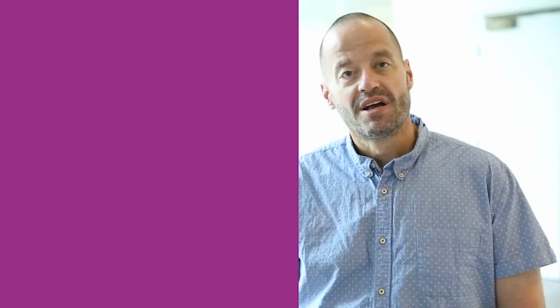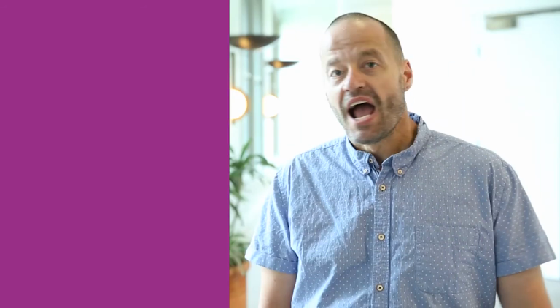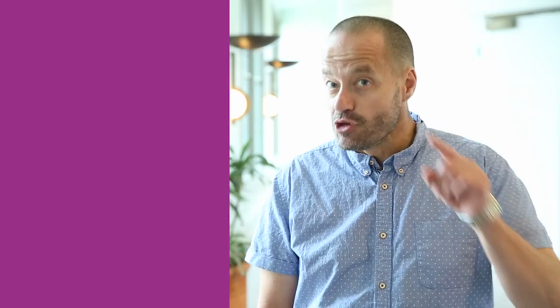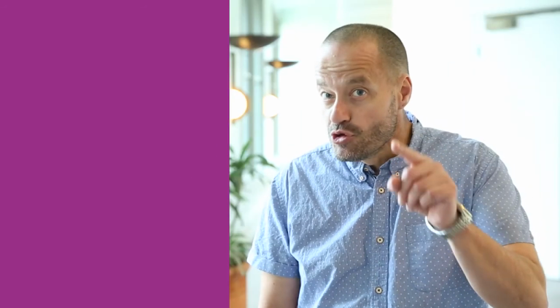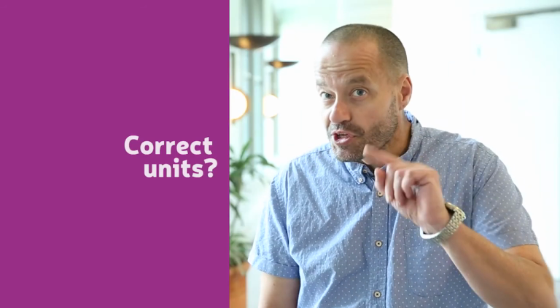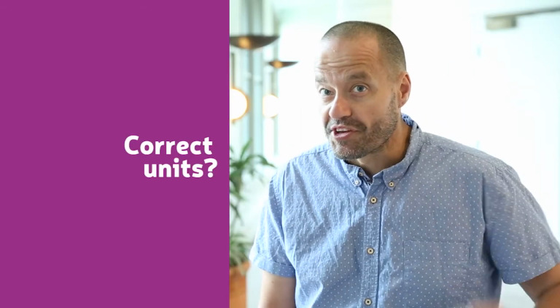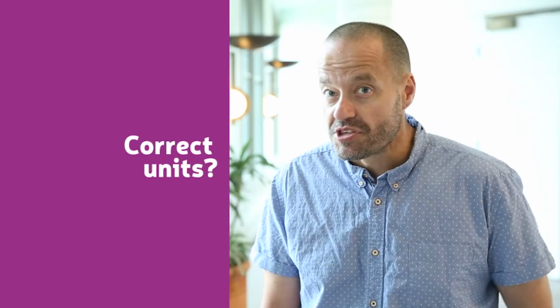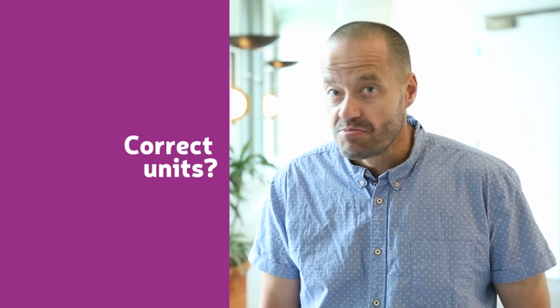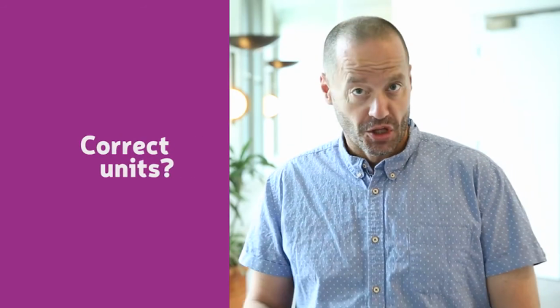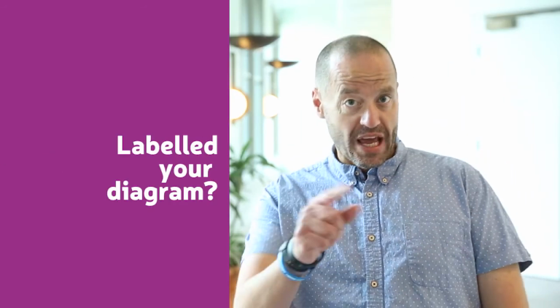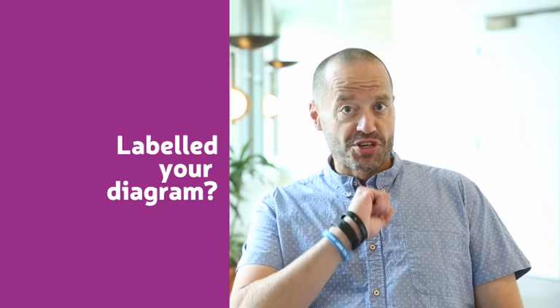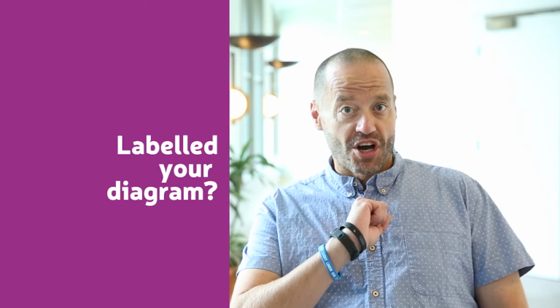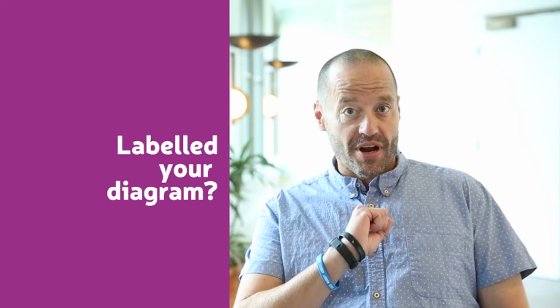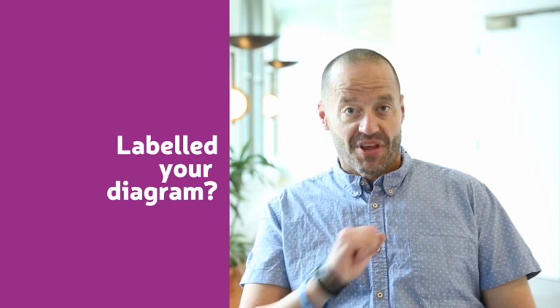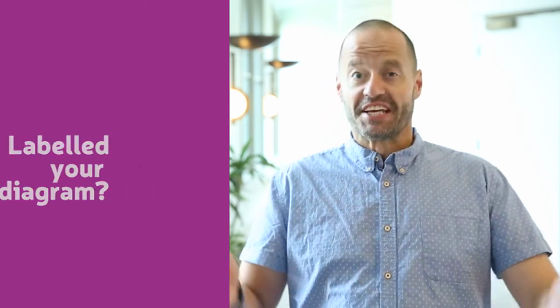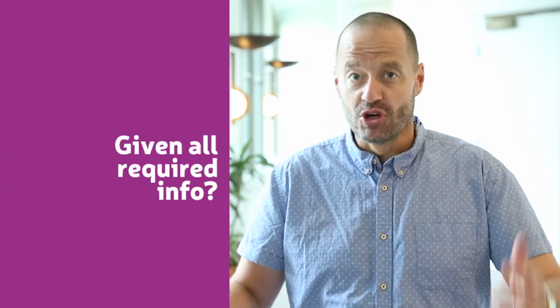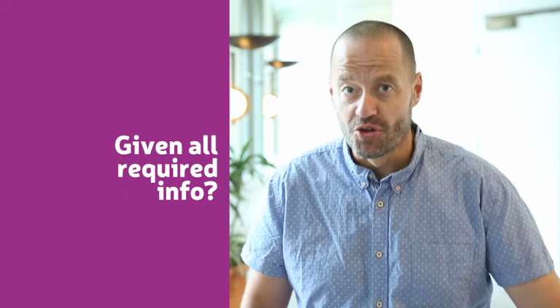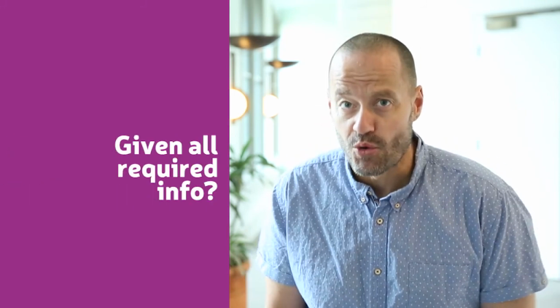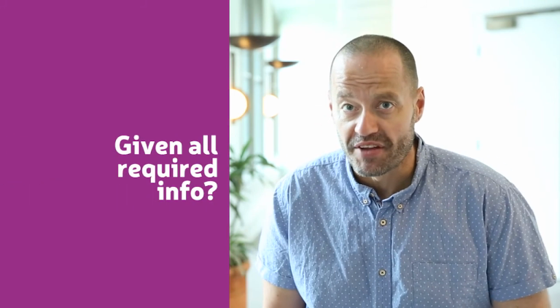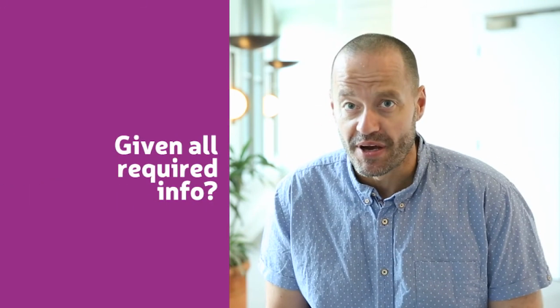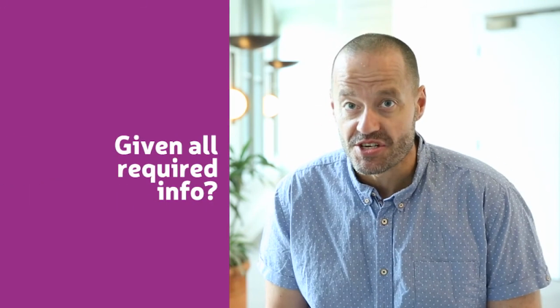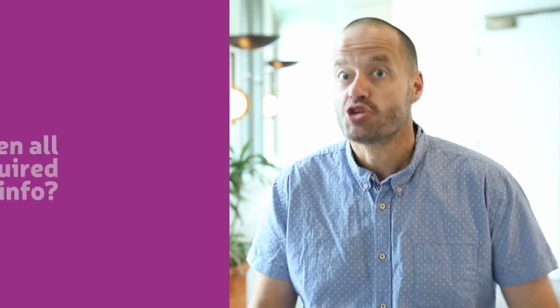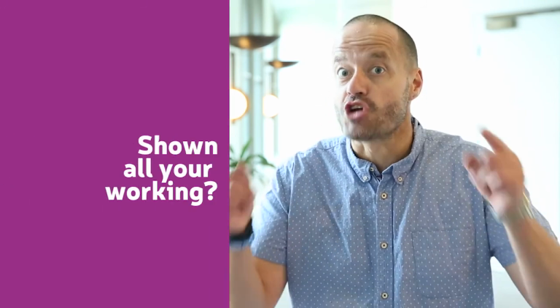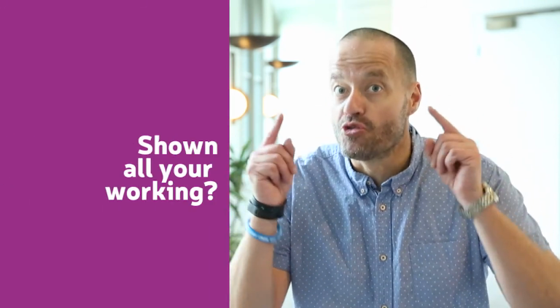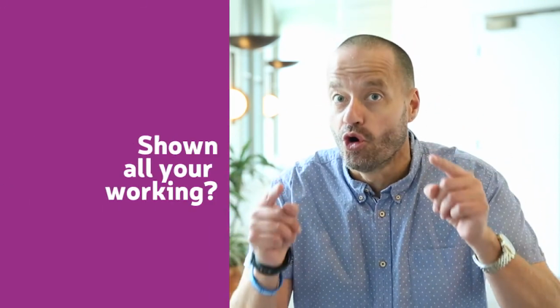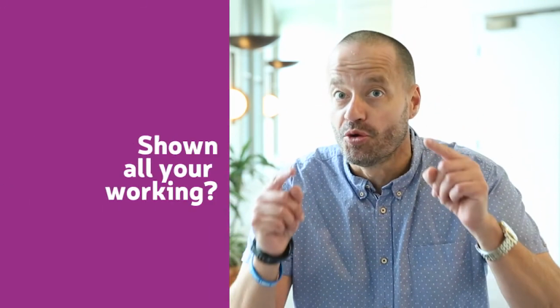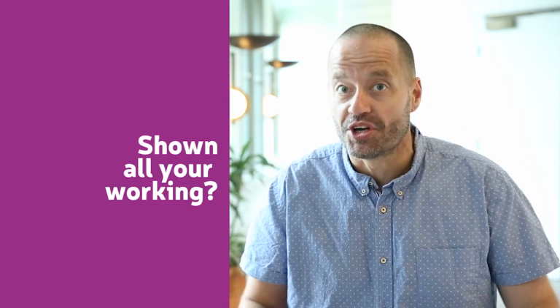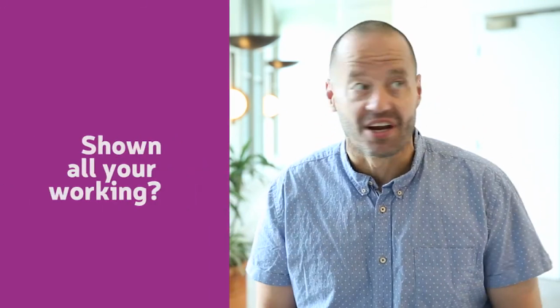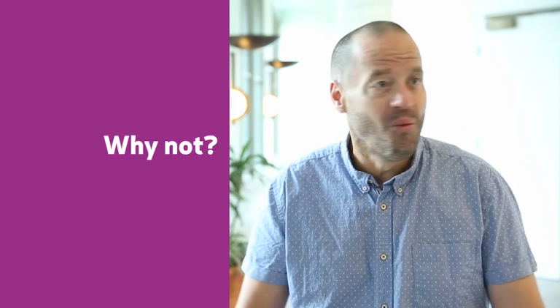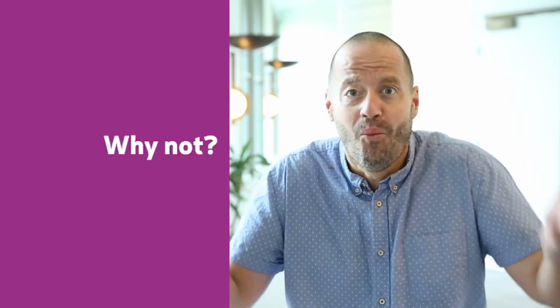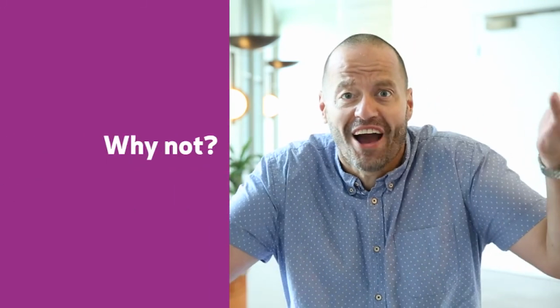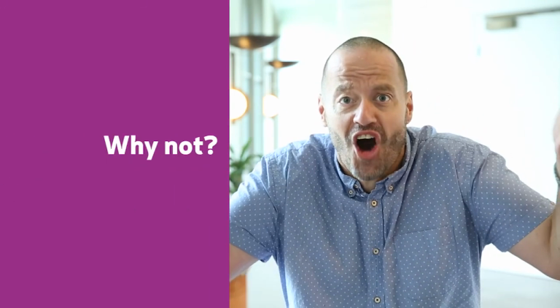Have you used the correct units? Labelled your diagram? Given all the required information? Shown all your working? Why not?